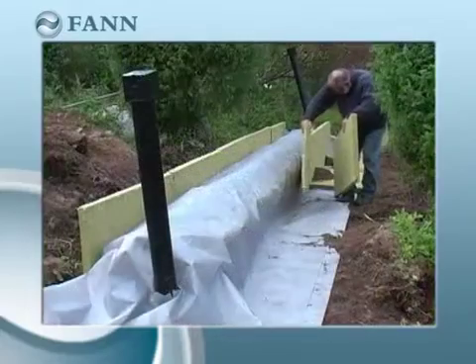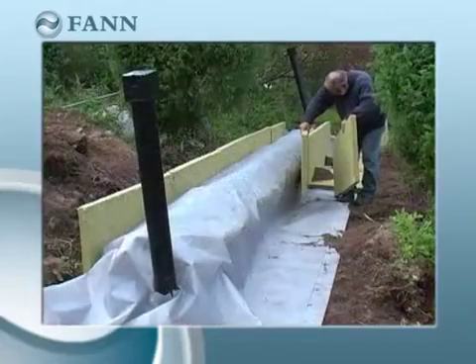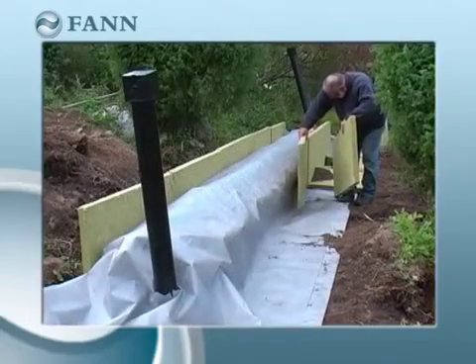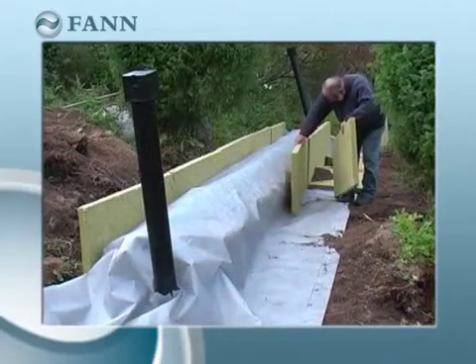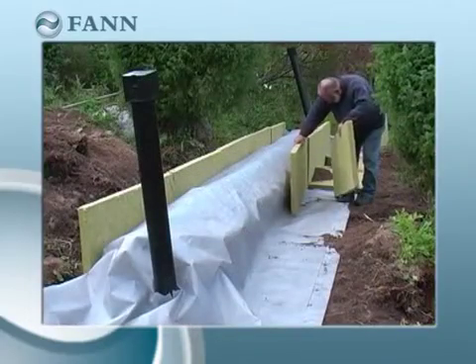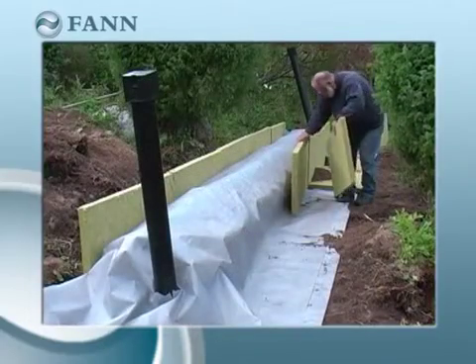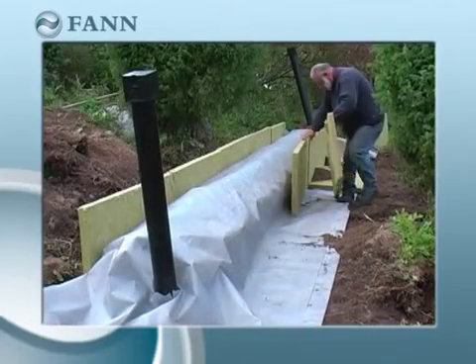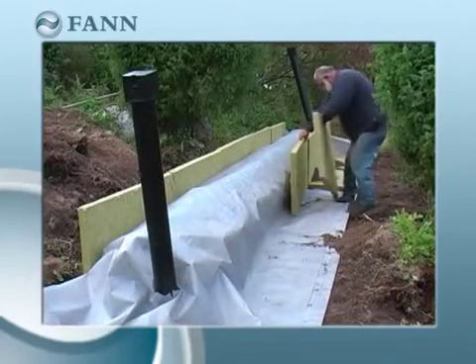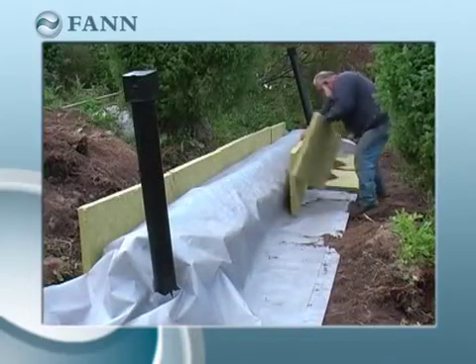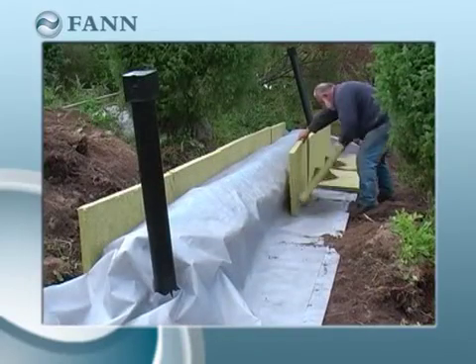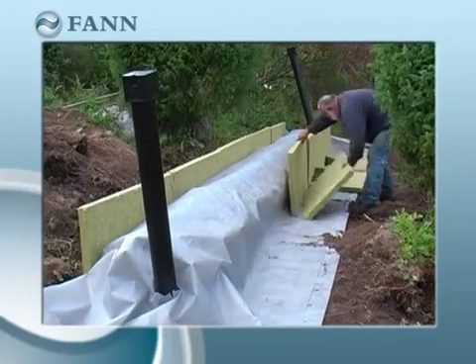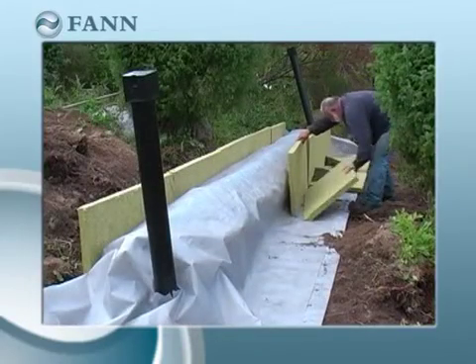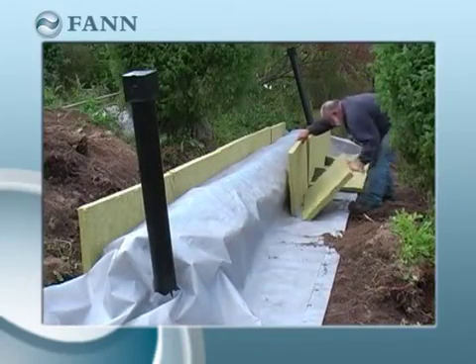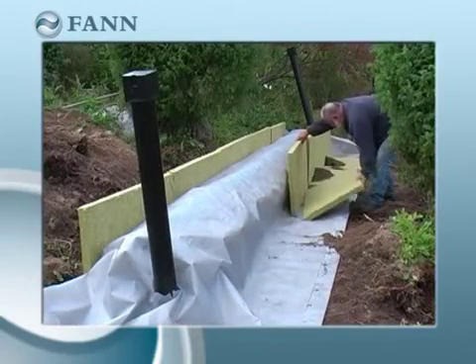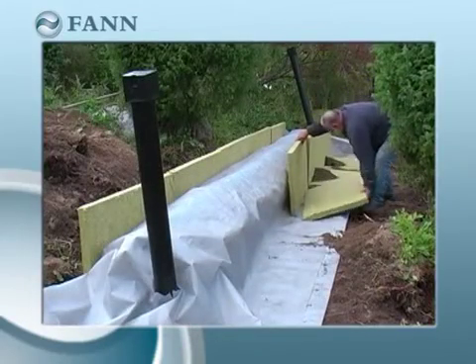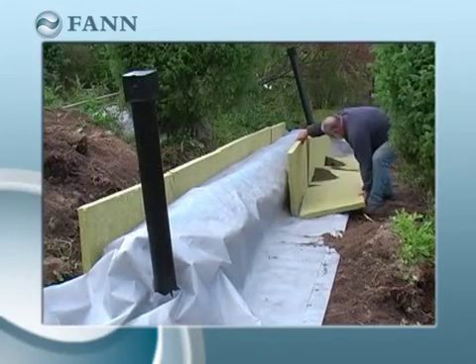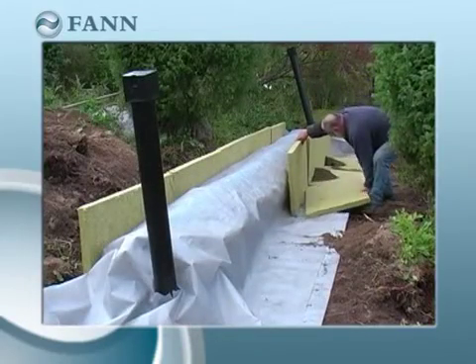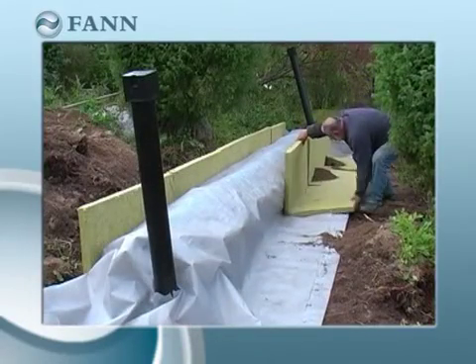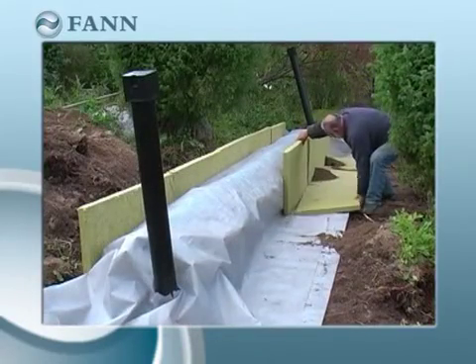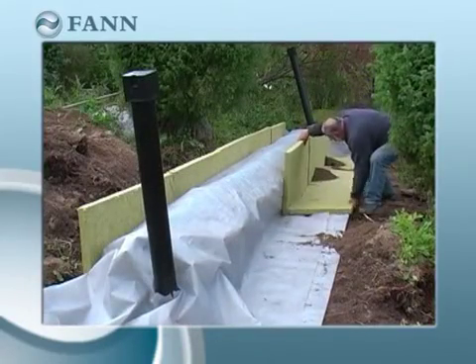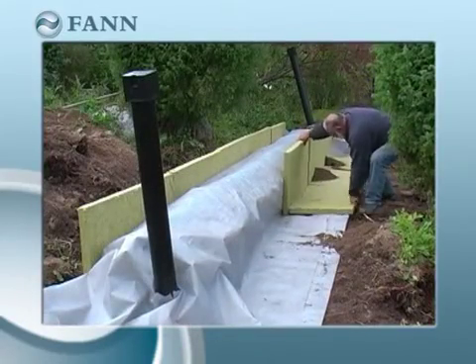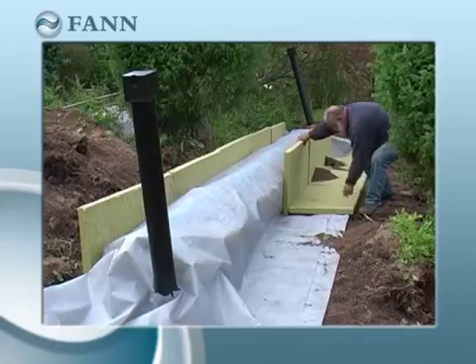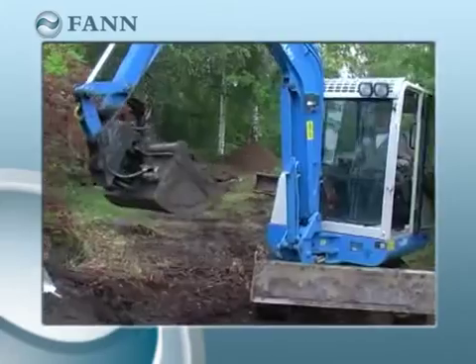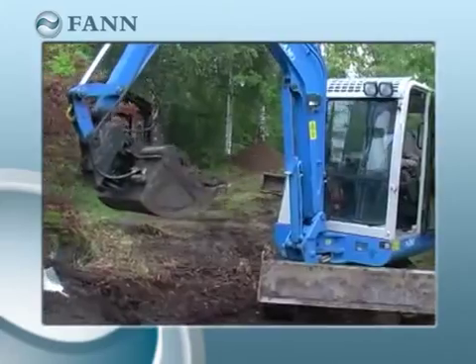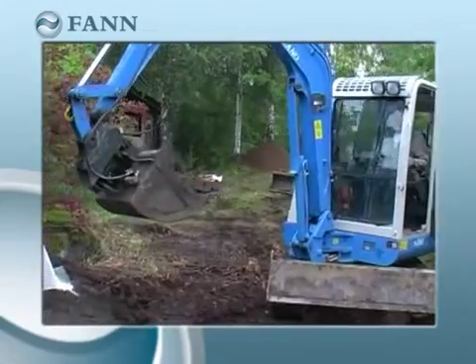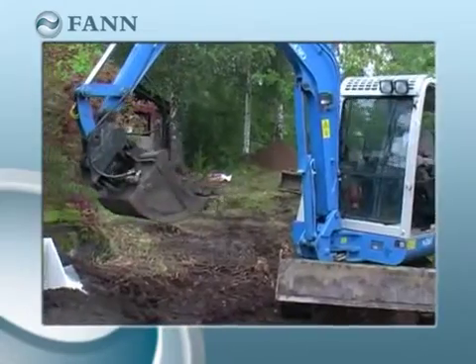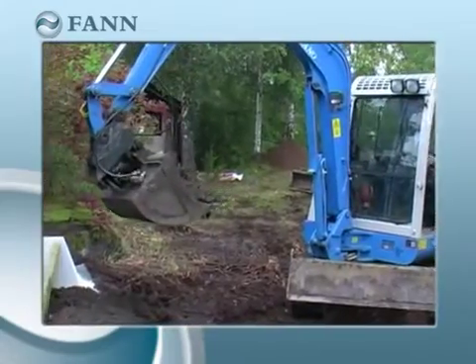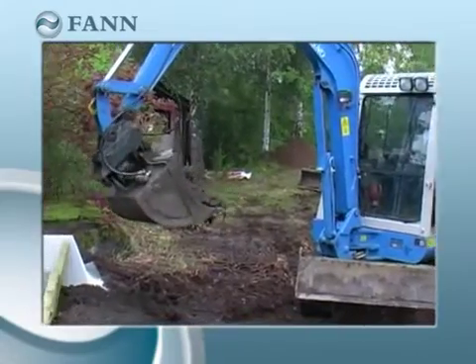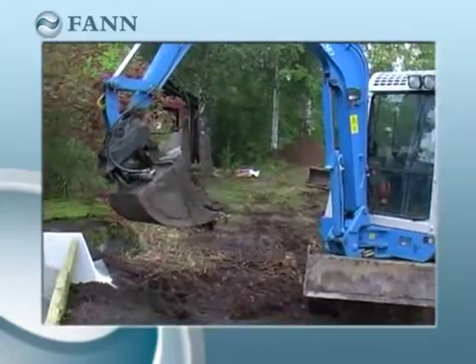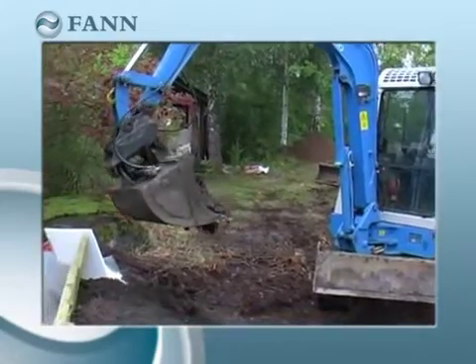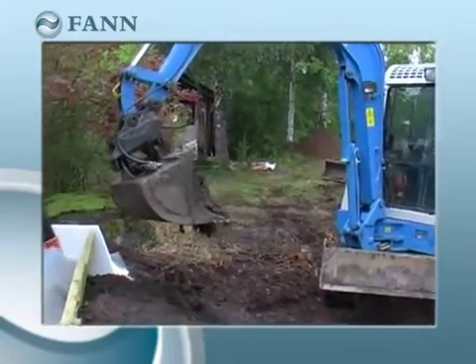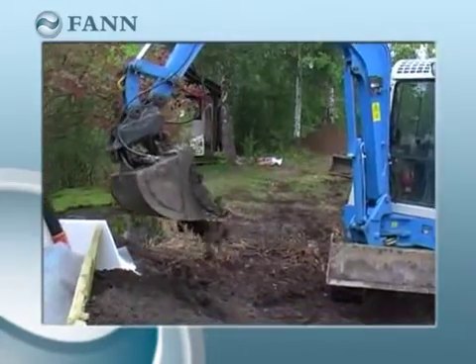You can normally backfill the system with excavated soil. However, avoid backfilling with larger stones.